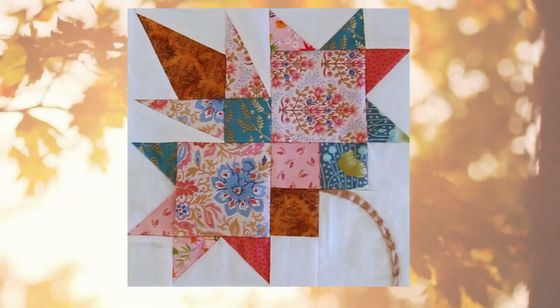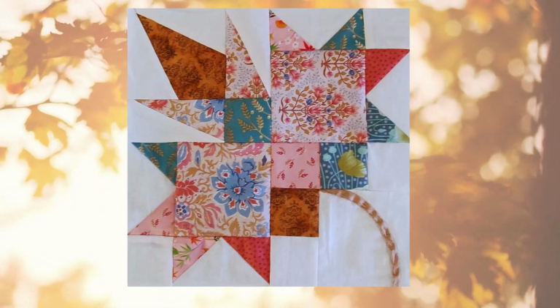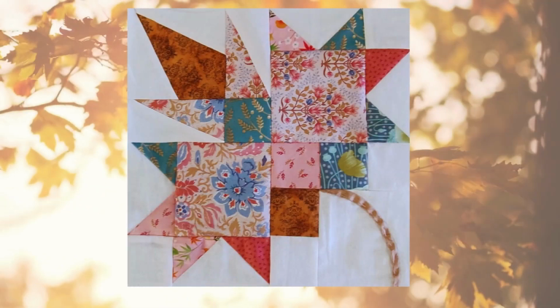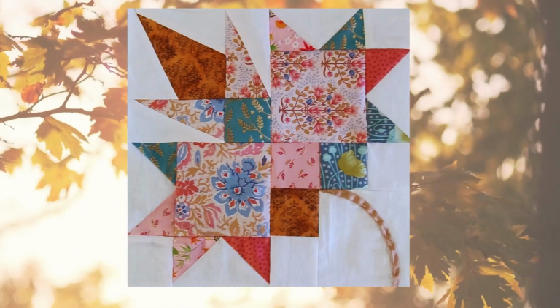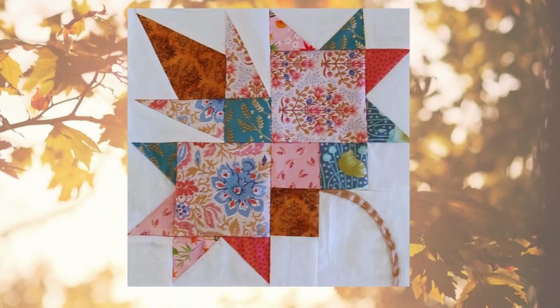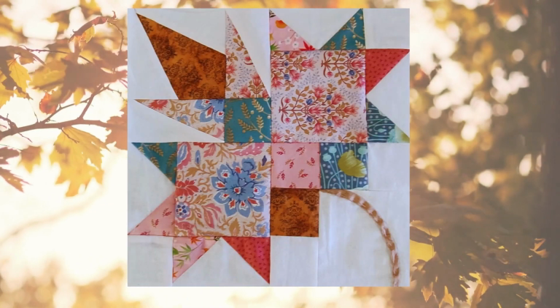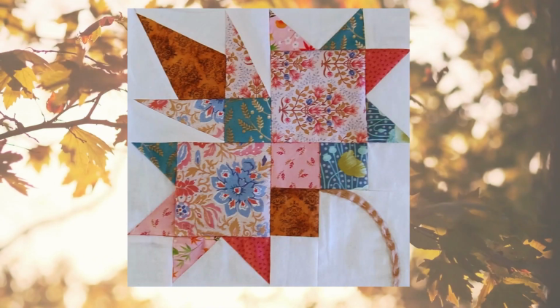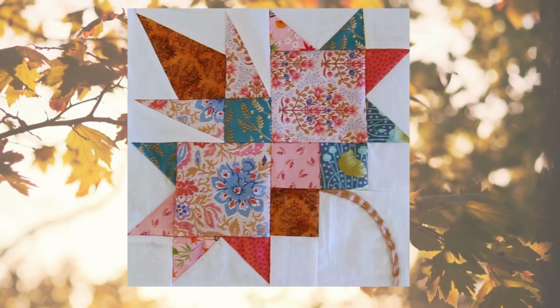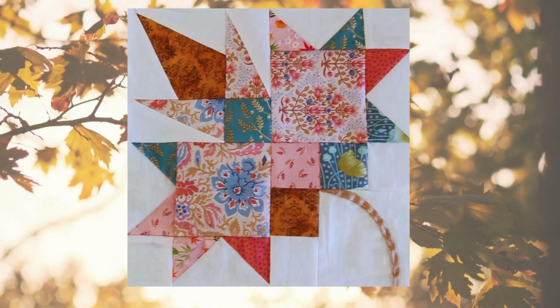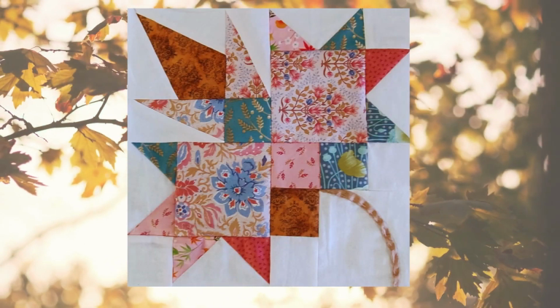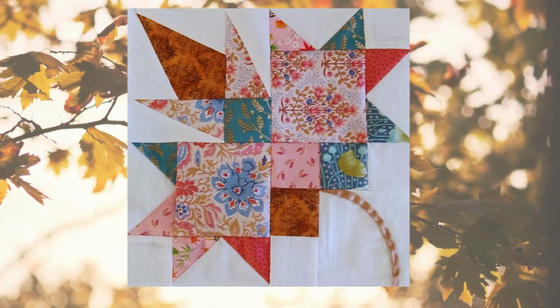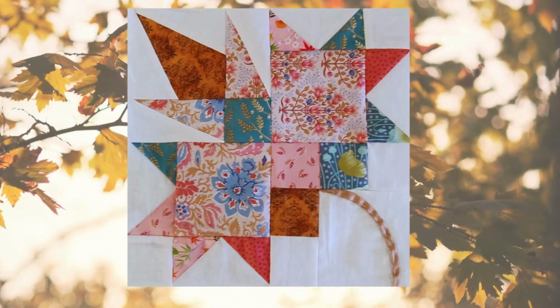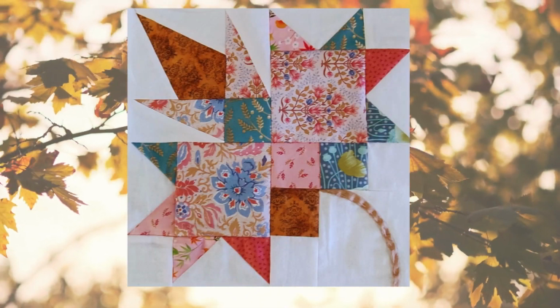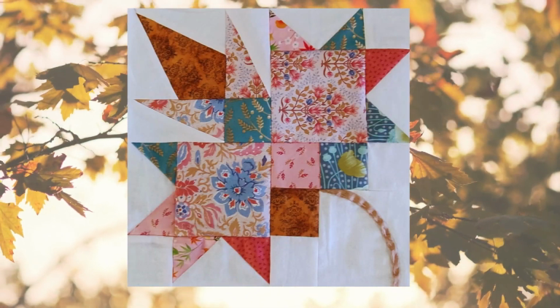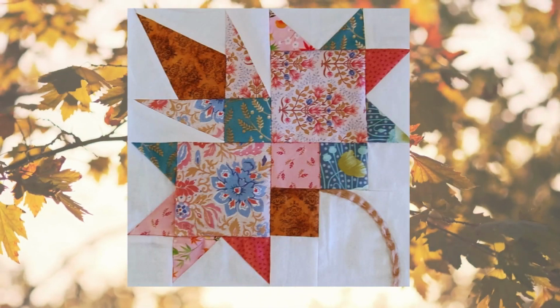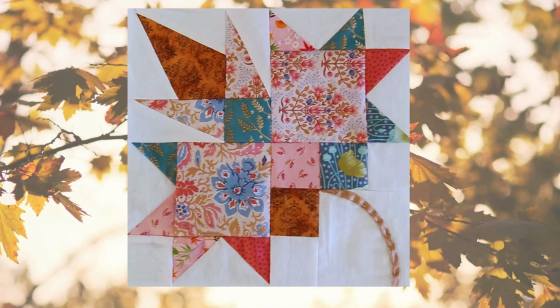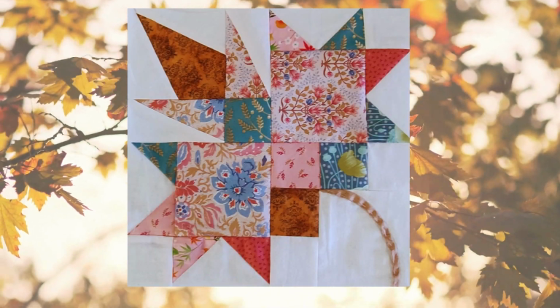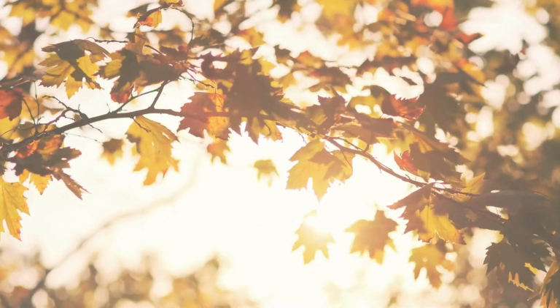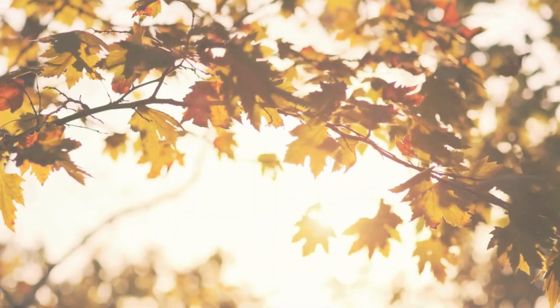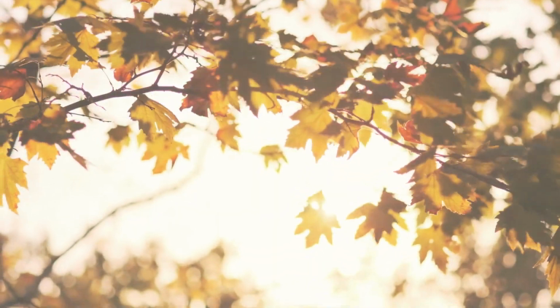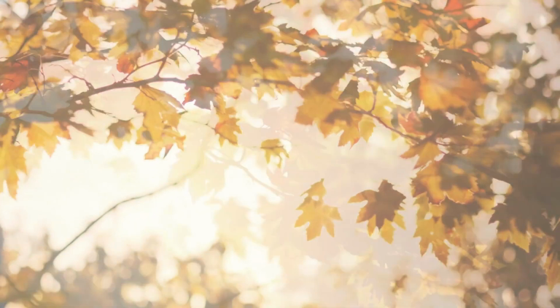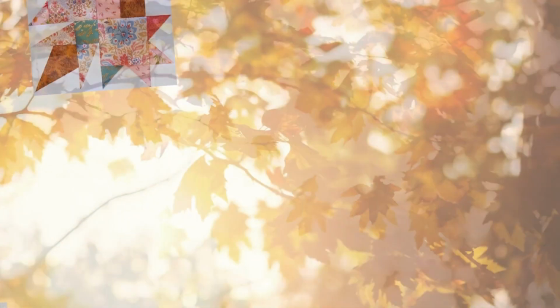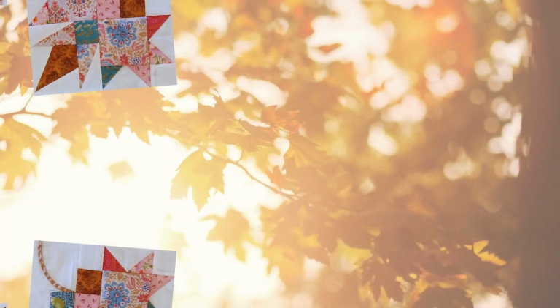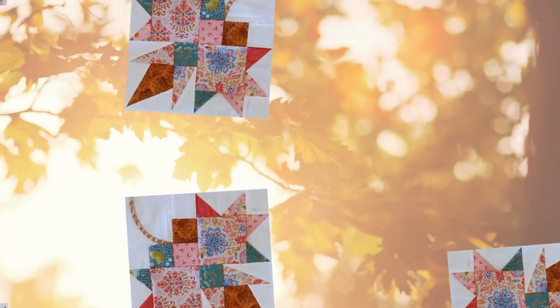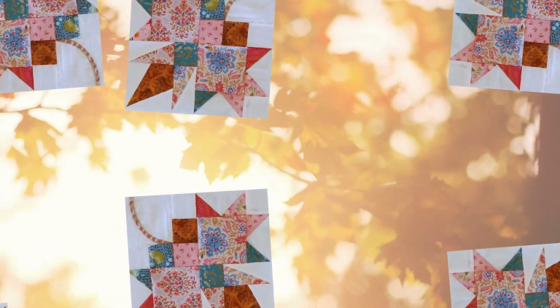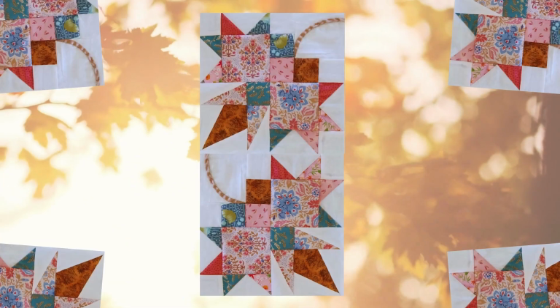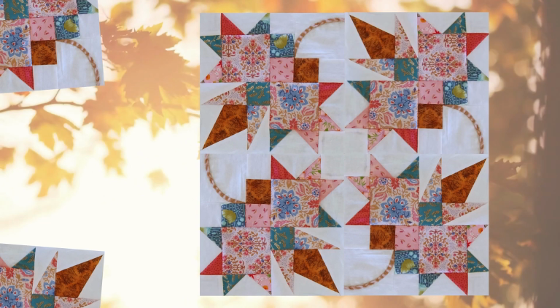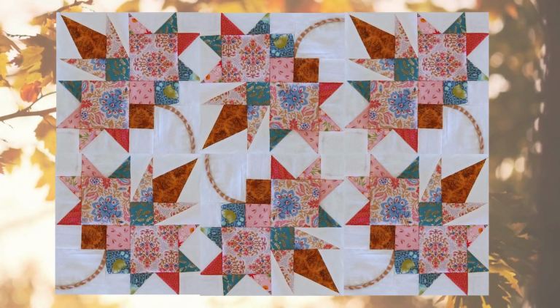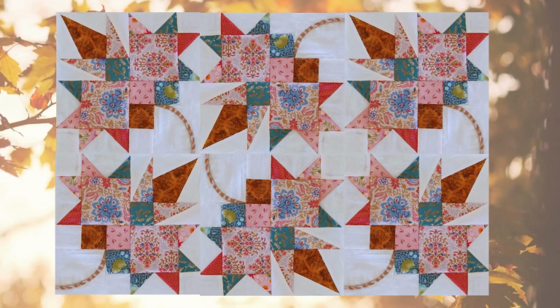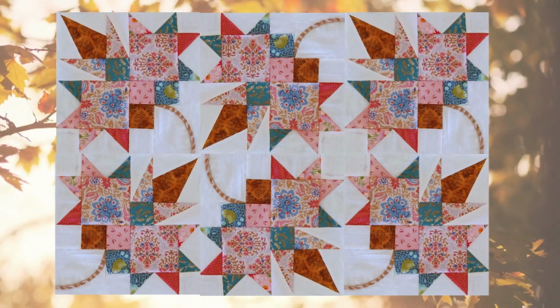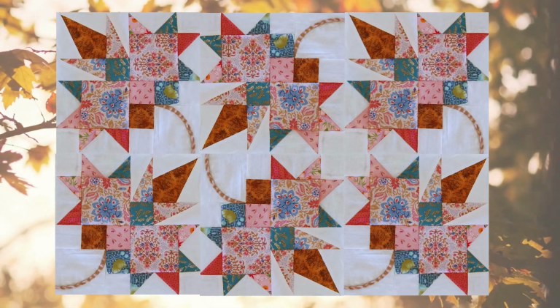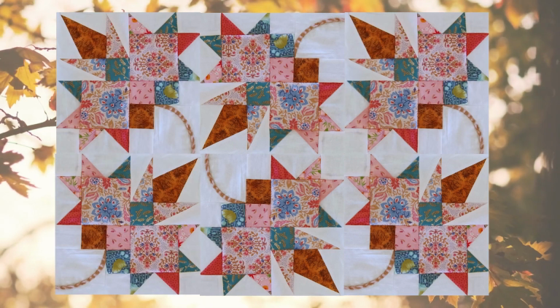Today, I will show you how to create a fabric platanus leaf, perfect for decorating your home or gifting someone special.